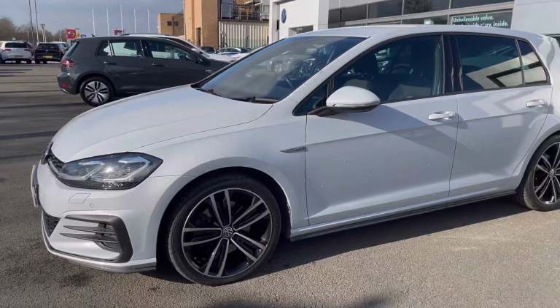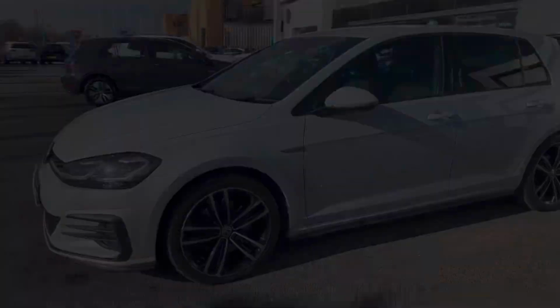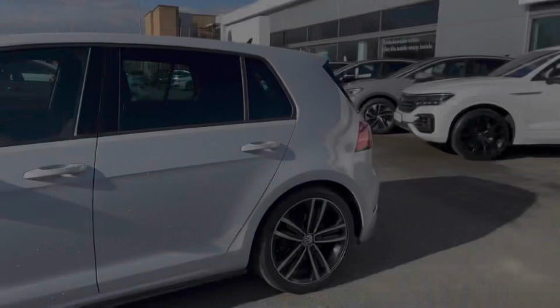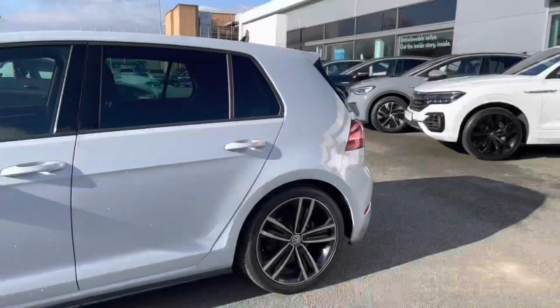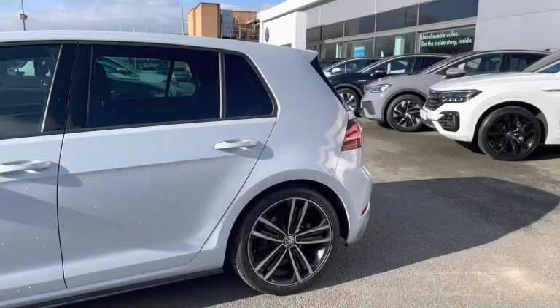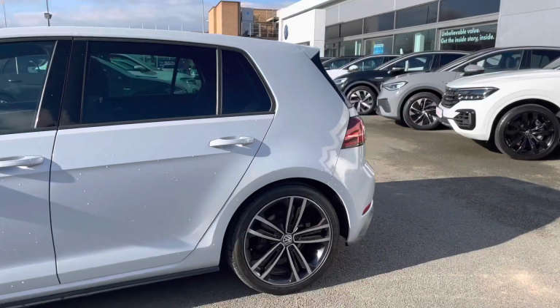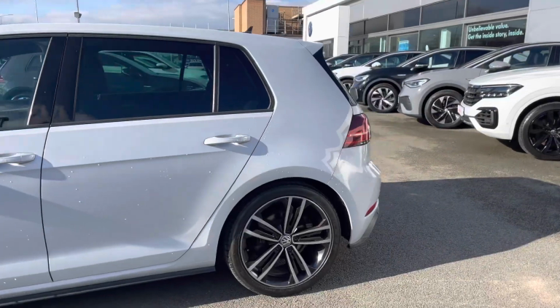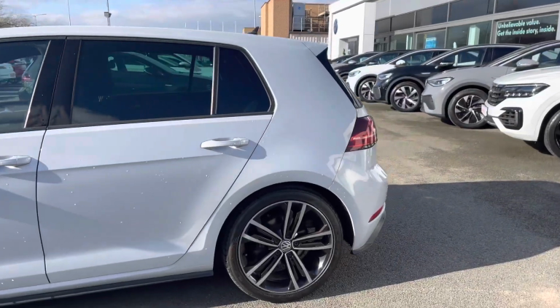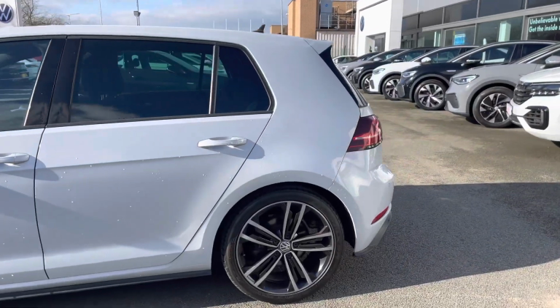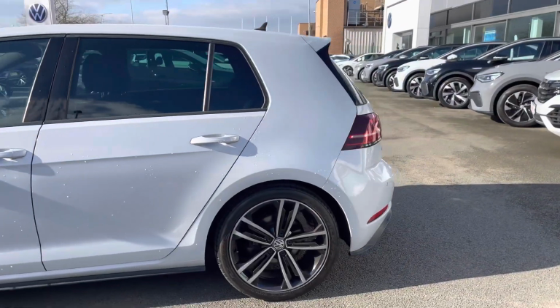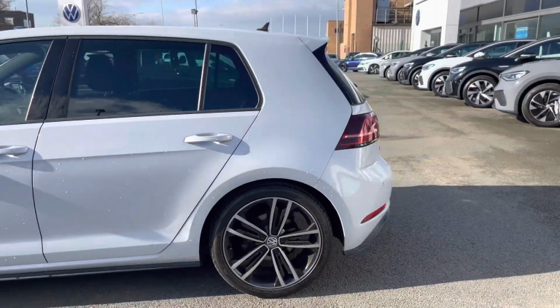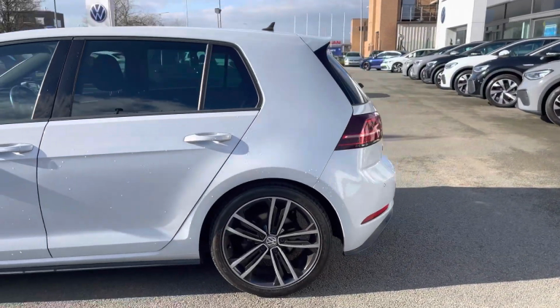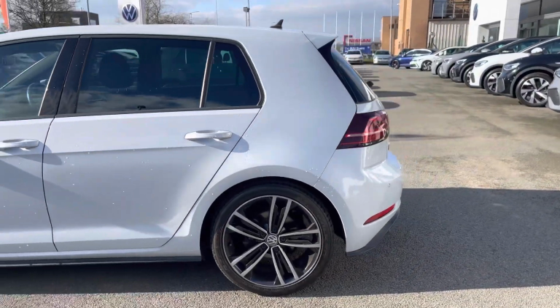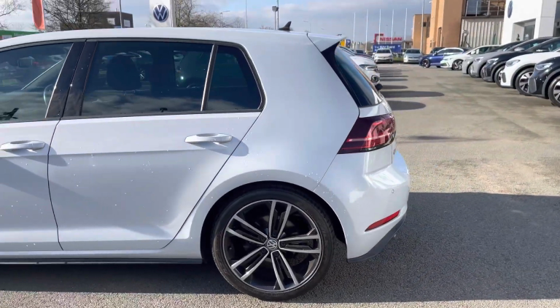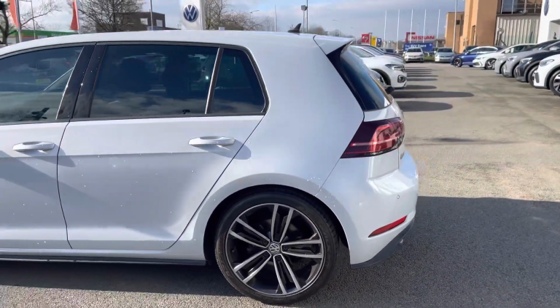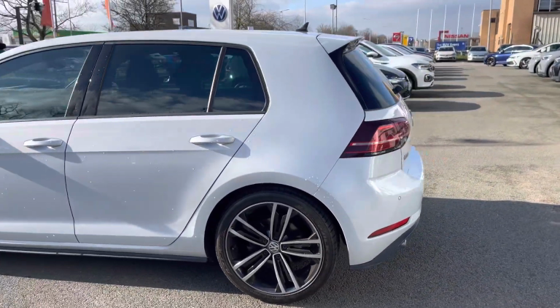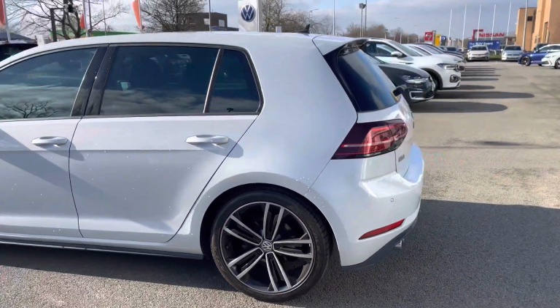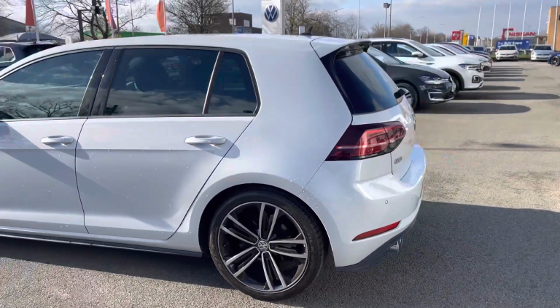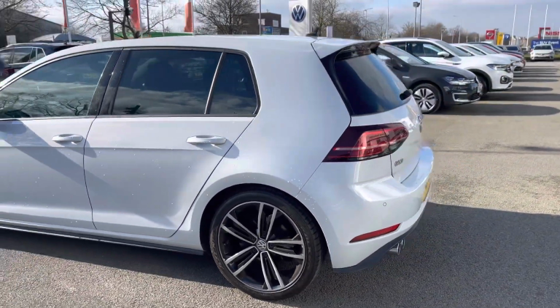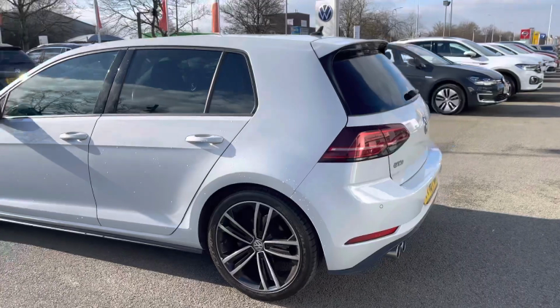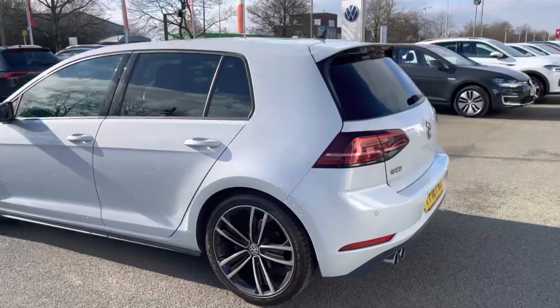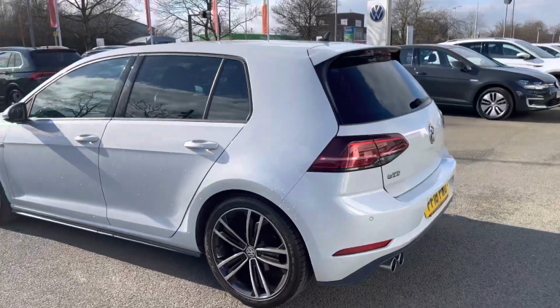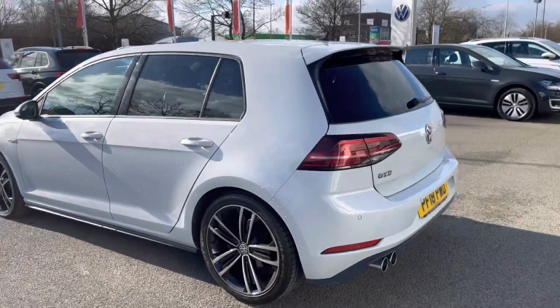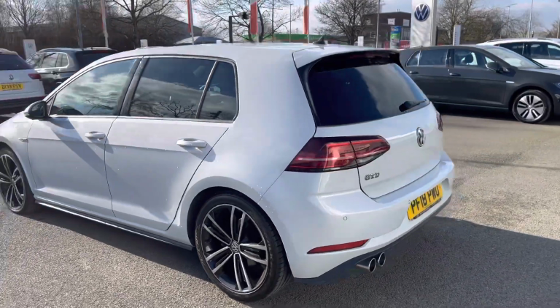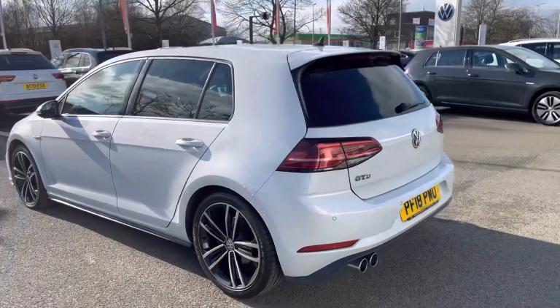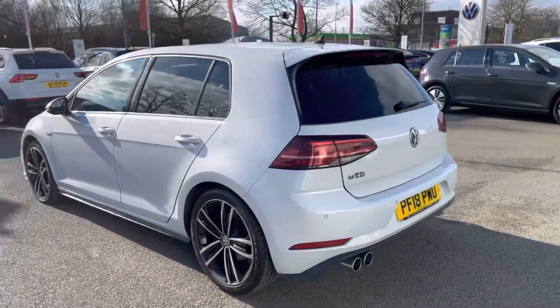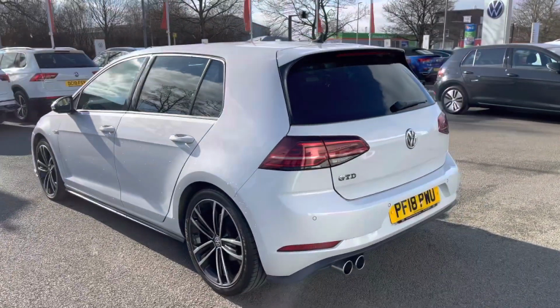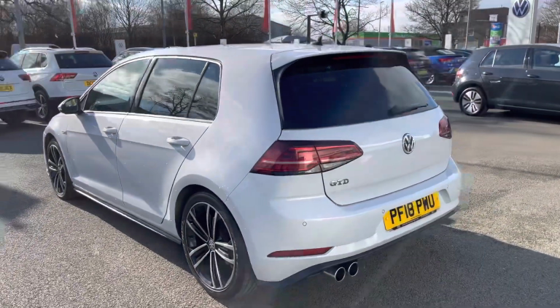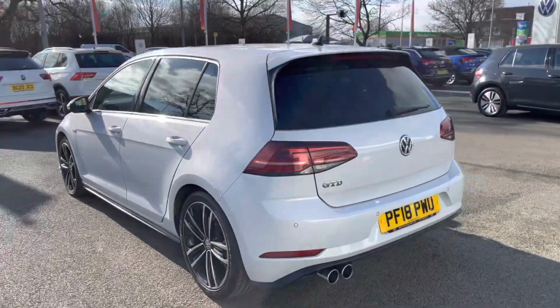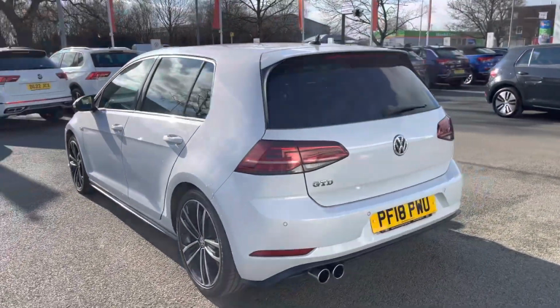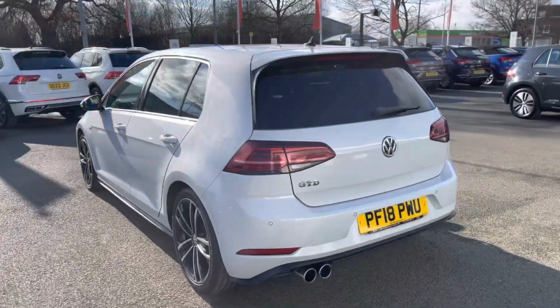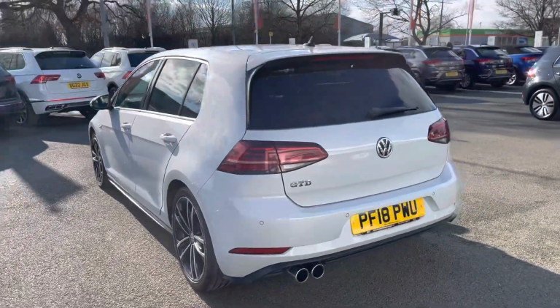The car benefits from a full Volkswagen service history. You'll have total peace of mind motoring alongside the approved used benefits which I'll mention at the end of this video.